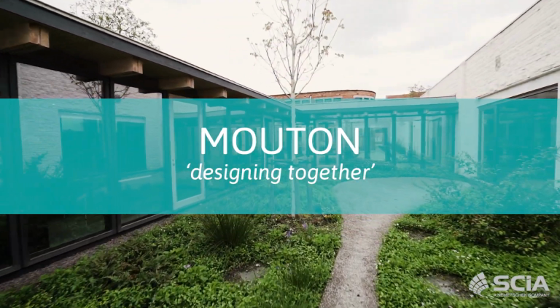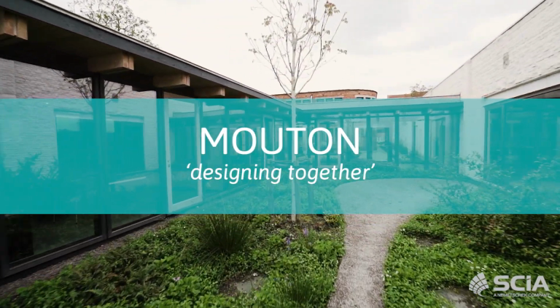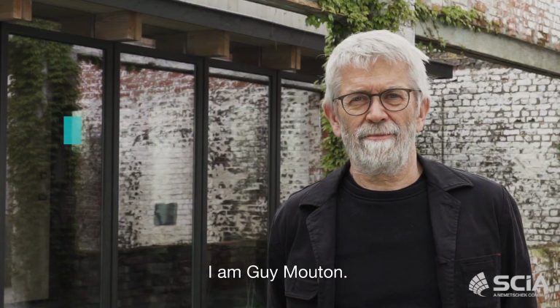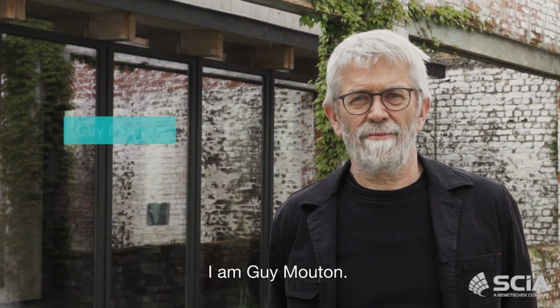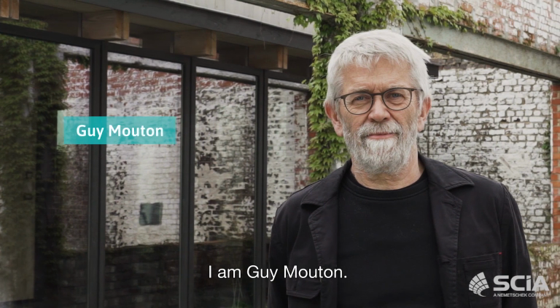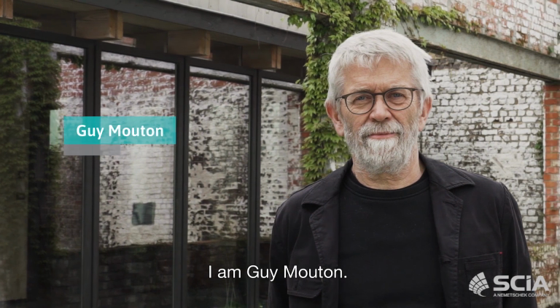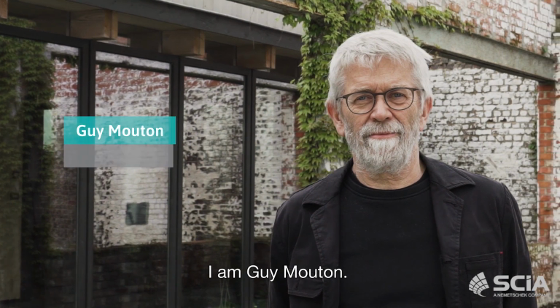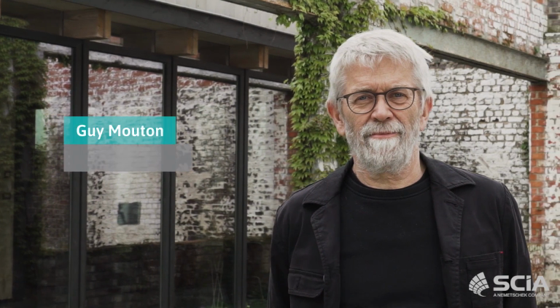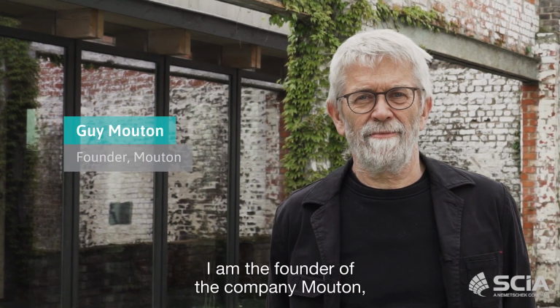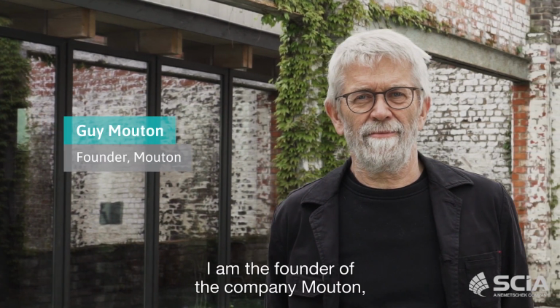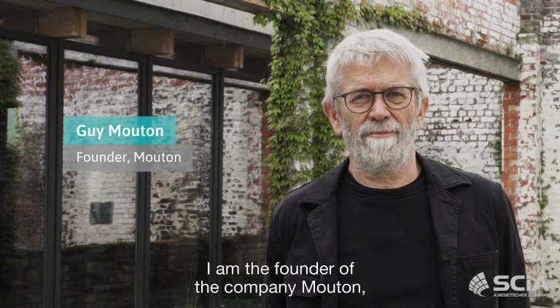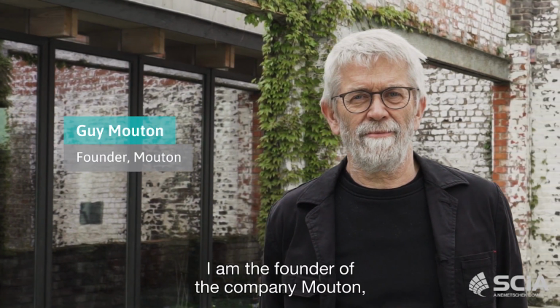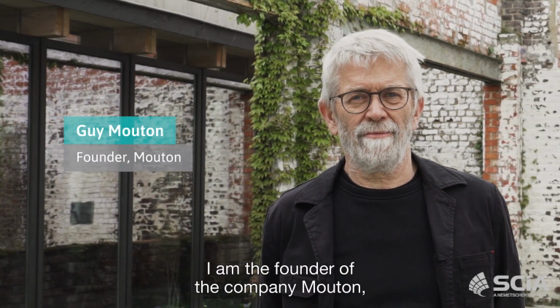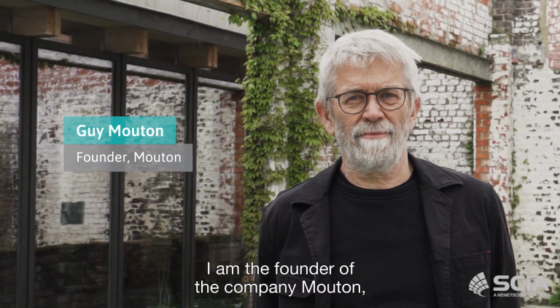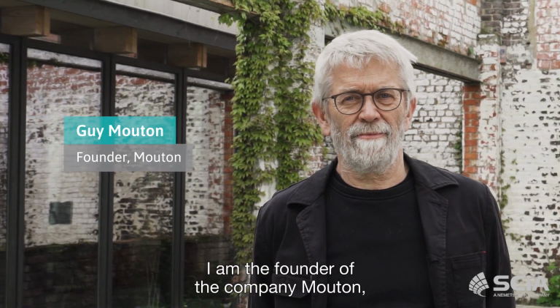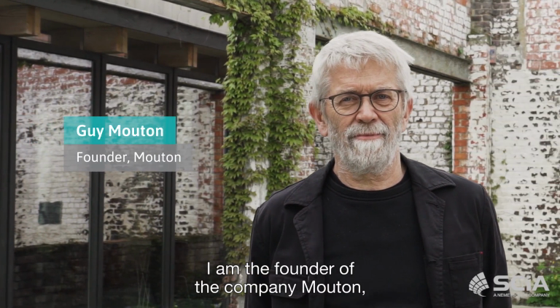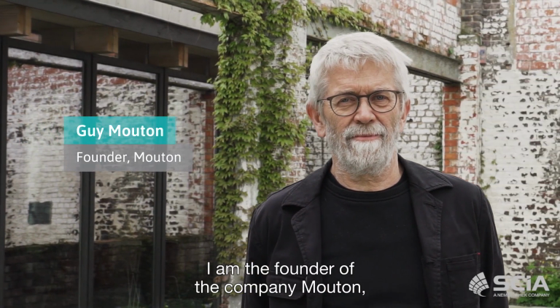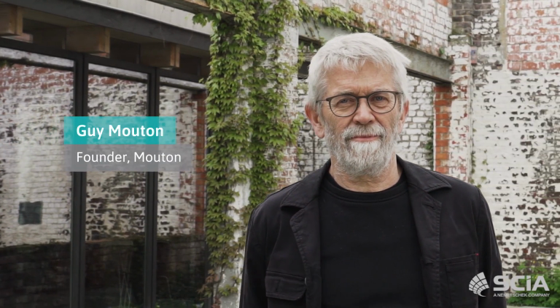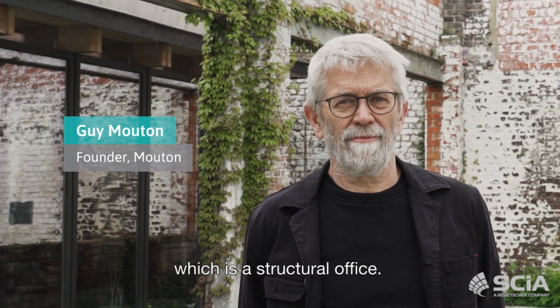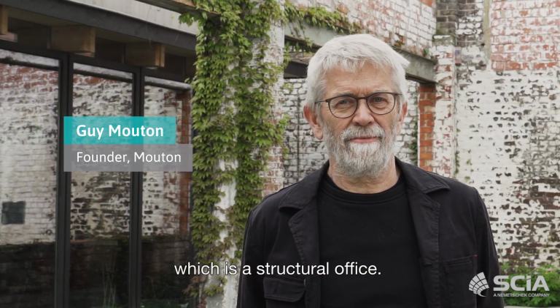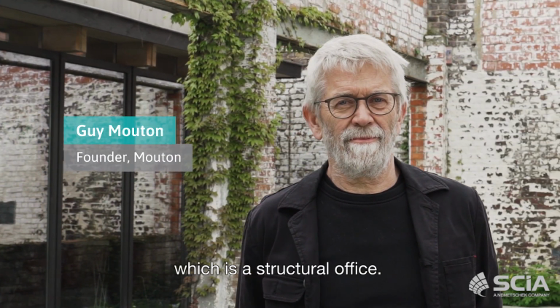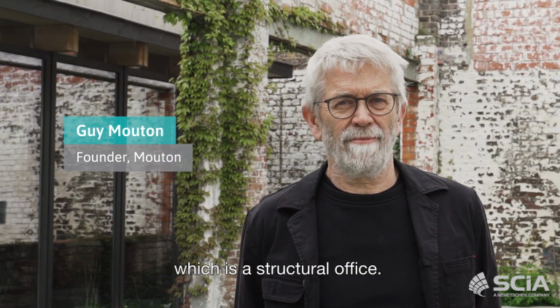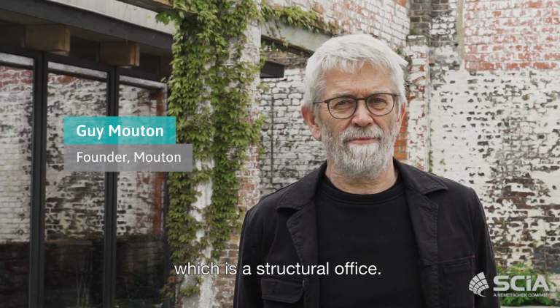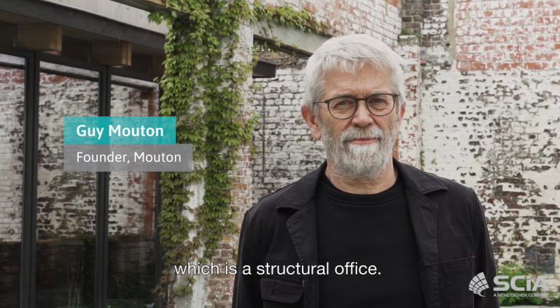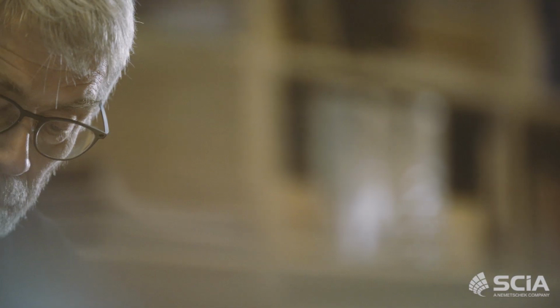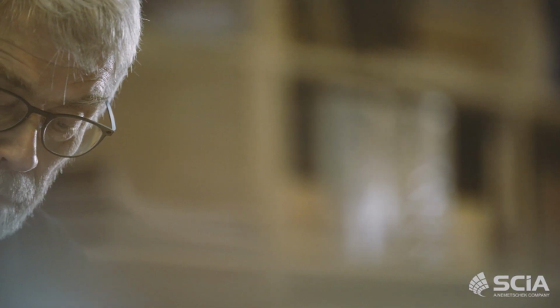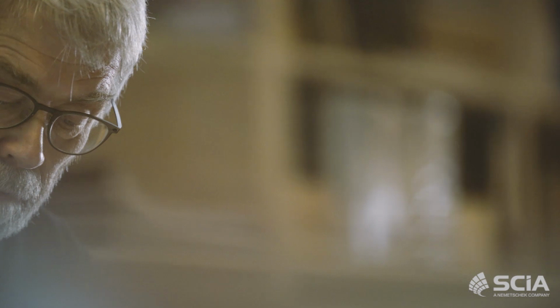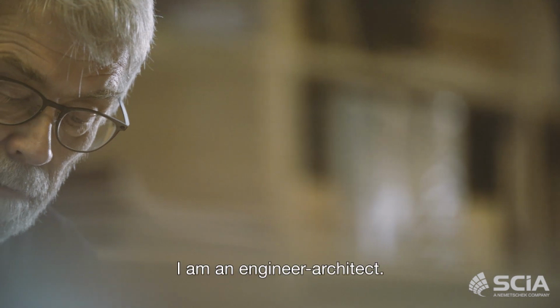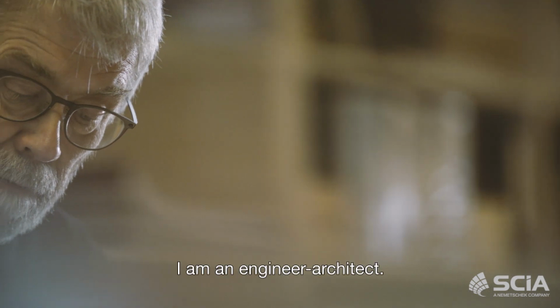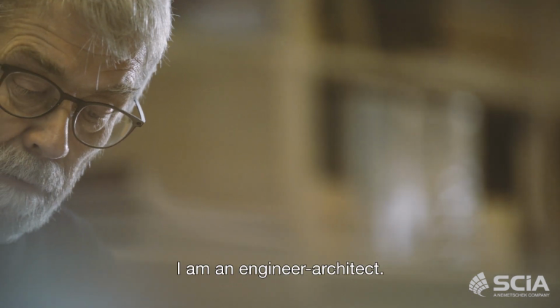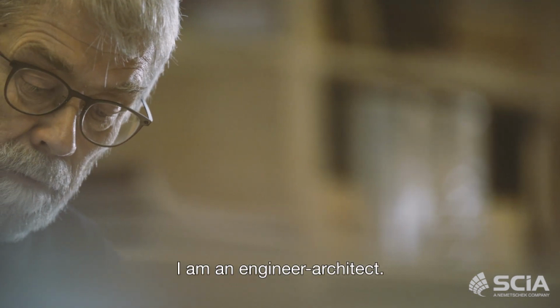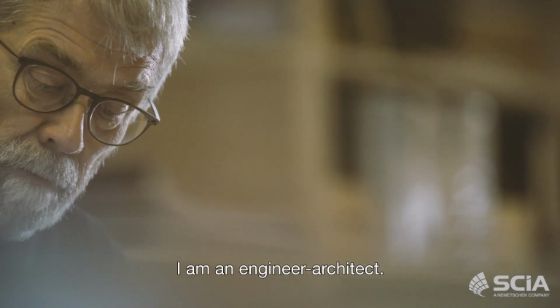I'm Guy Mouton, founder of the company Mouton, which is a structural office. I'm an engineer architect.